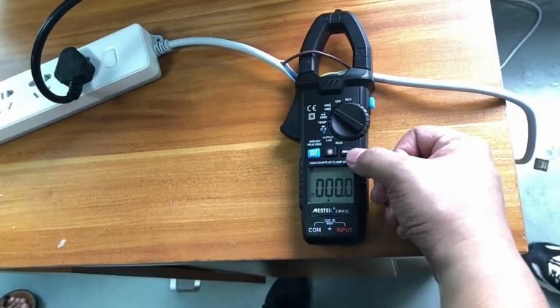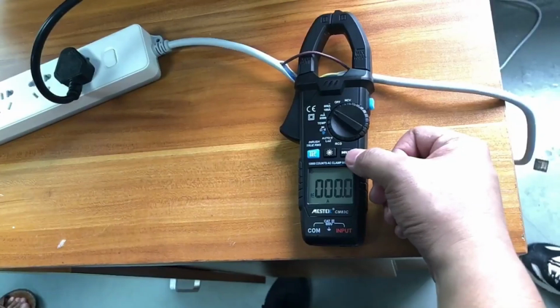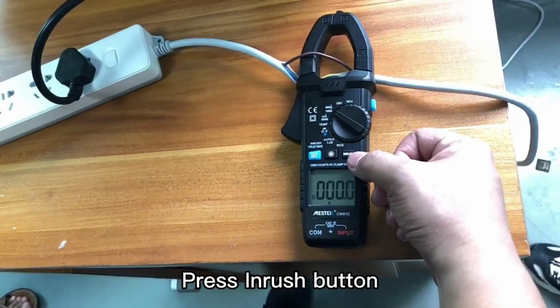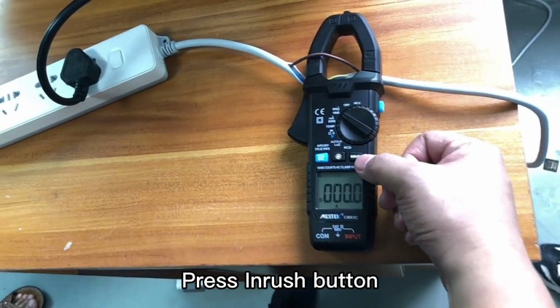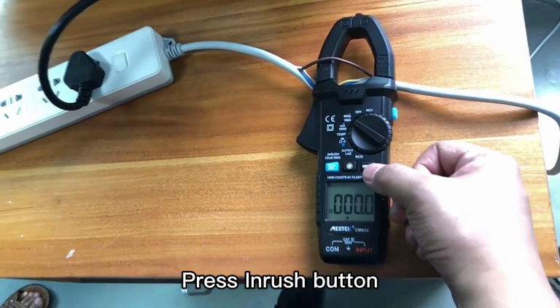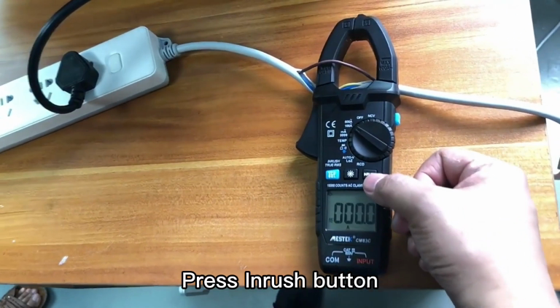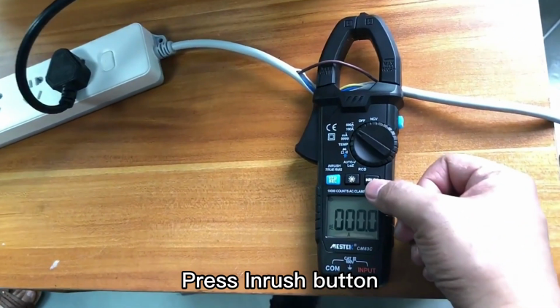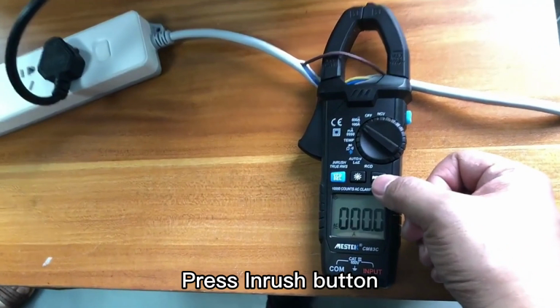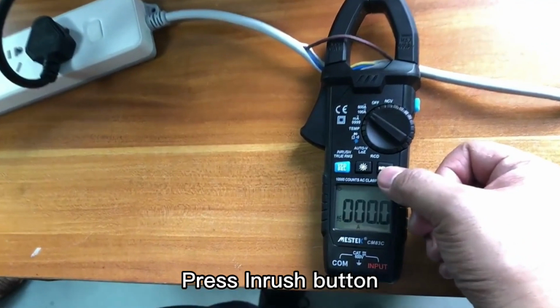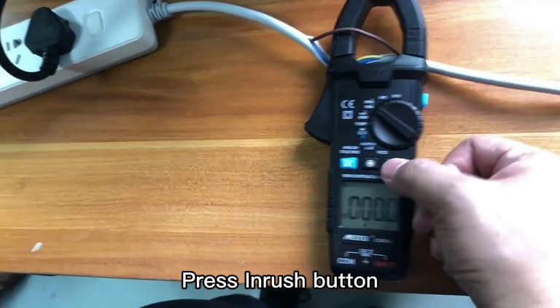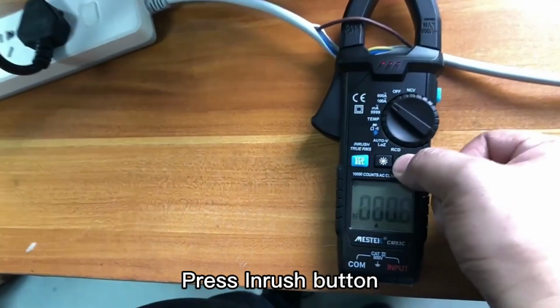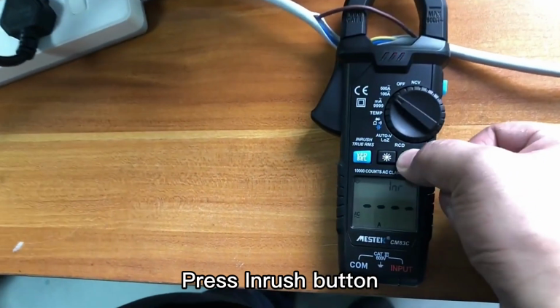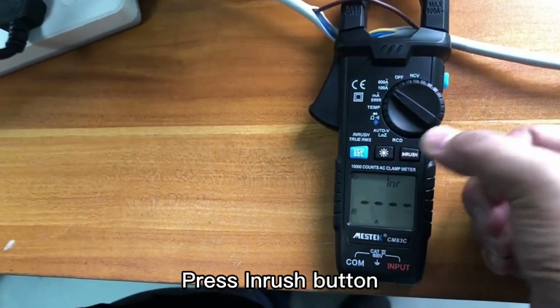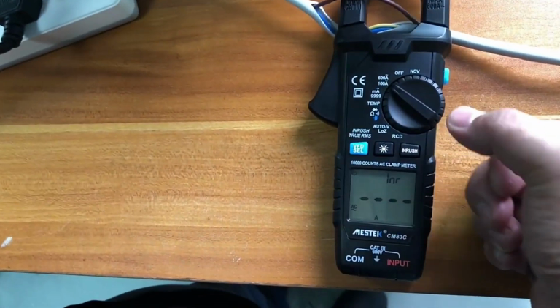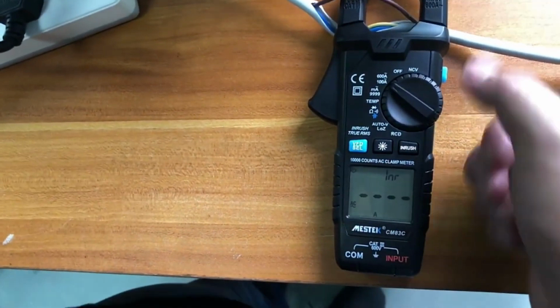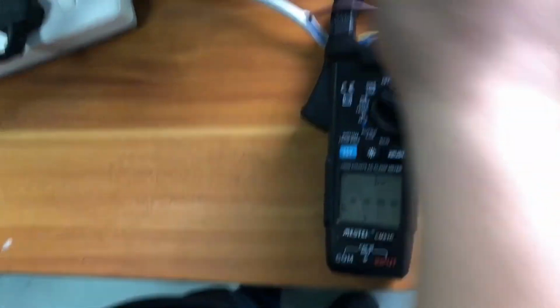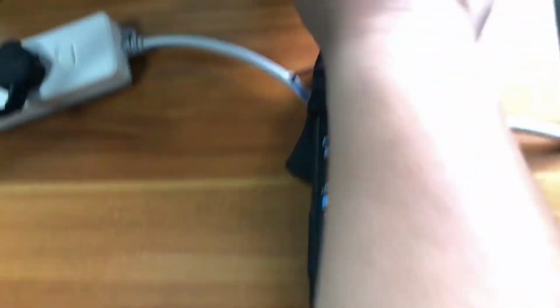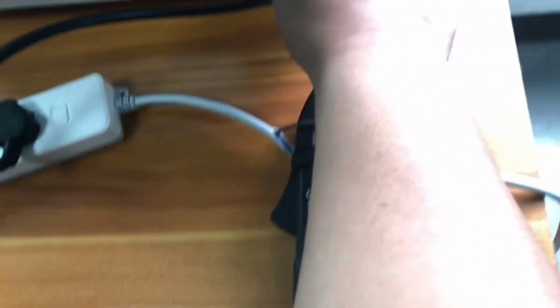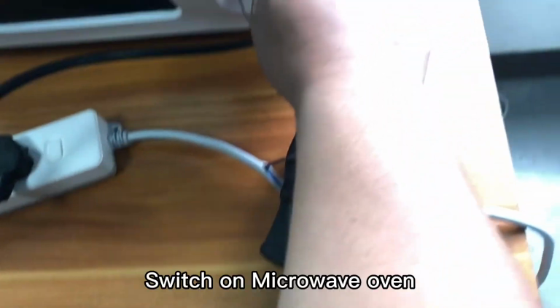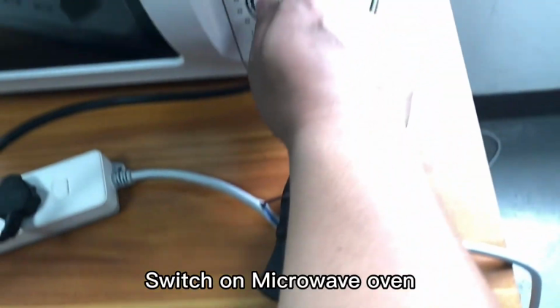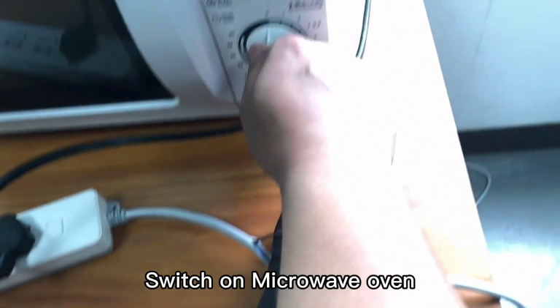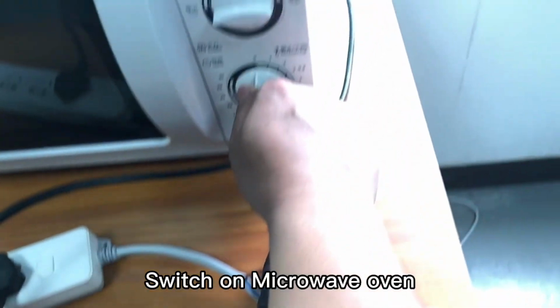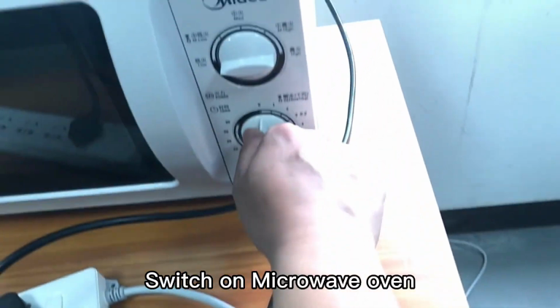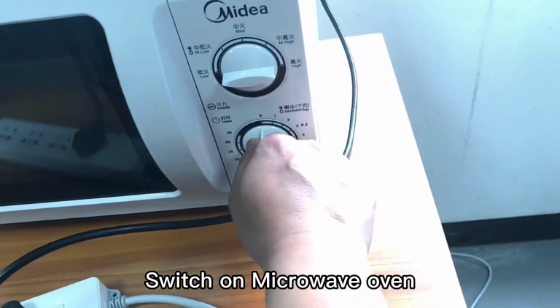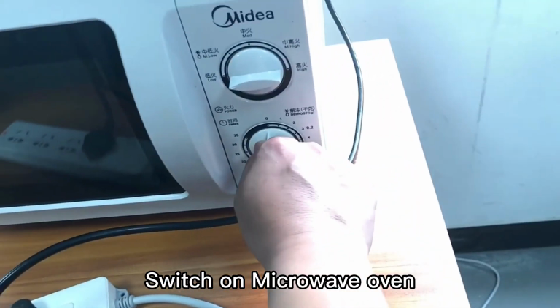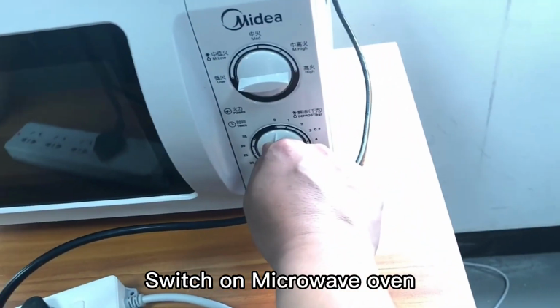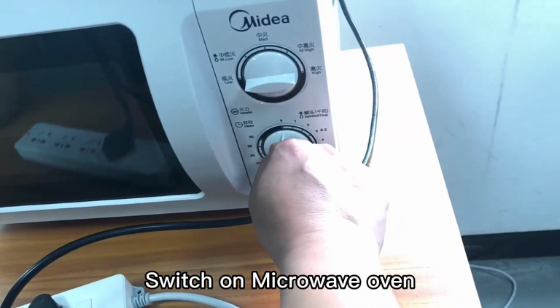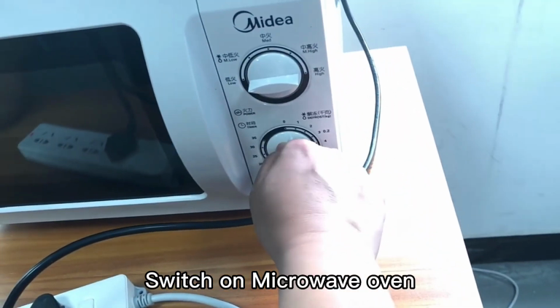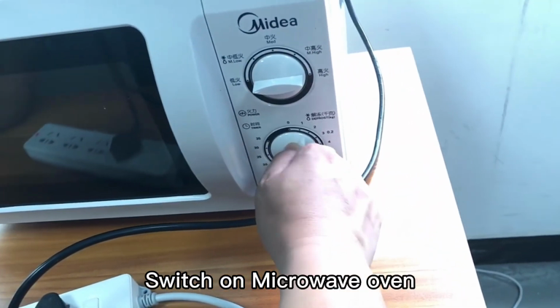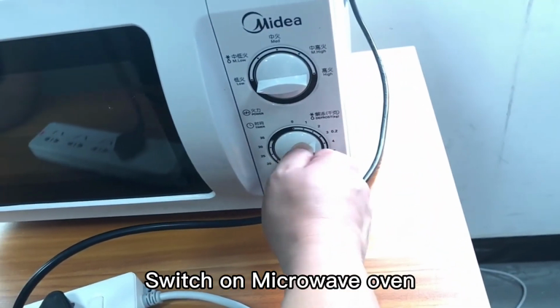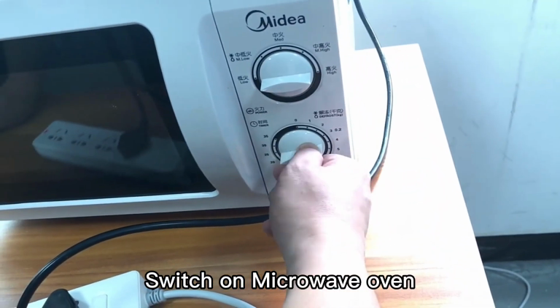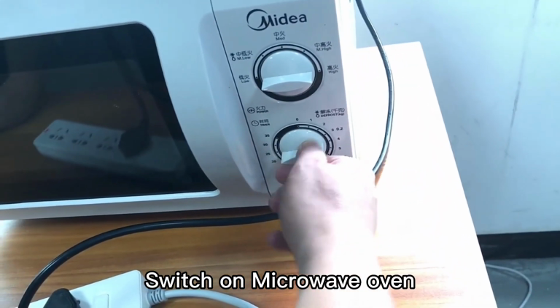Press the INRUSH button. Switch on the microwave oven.